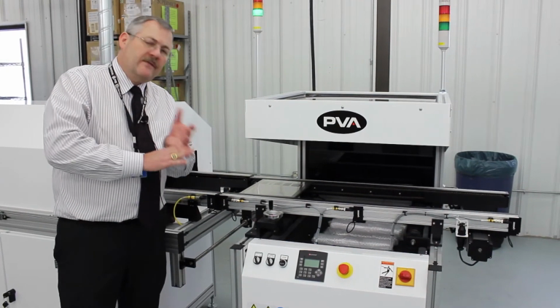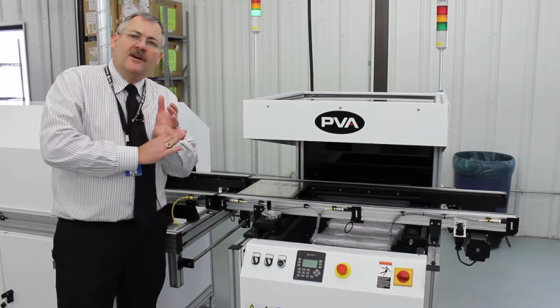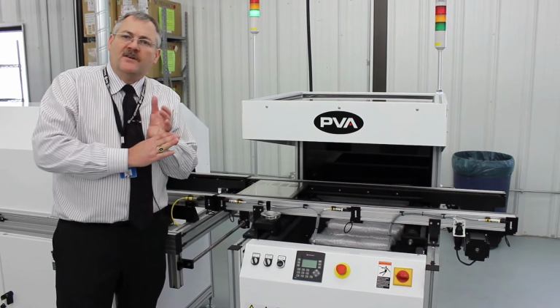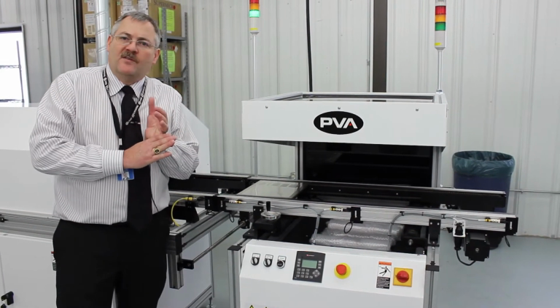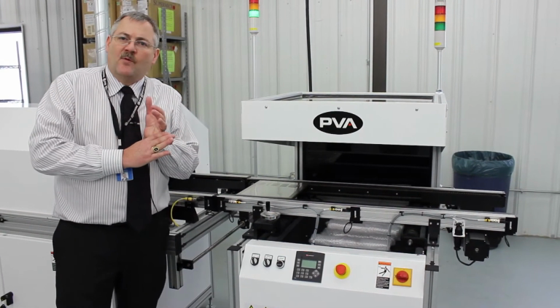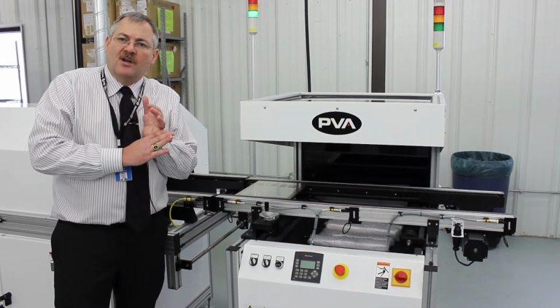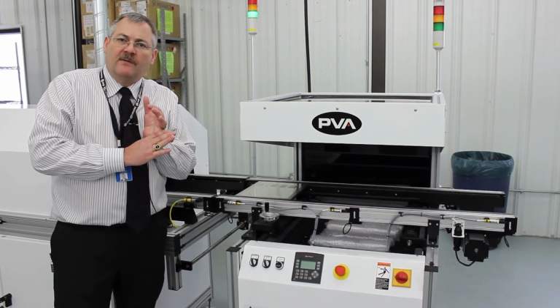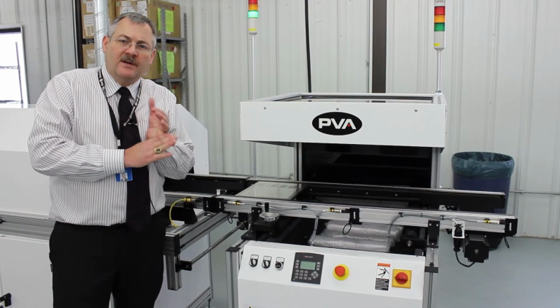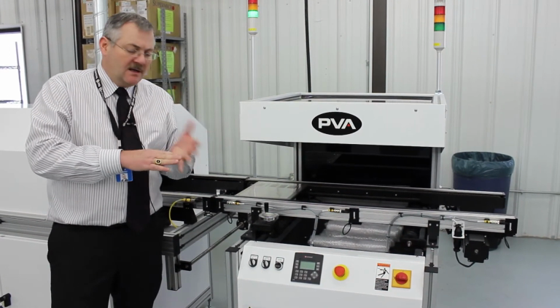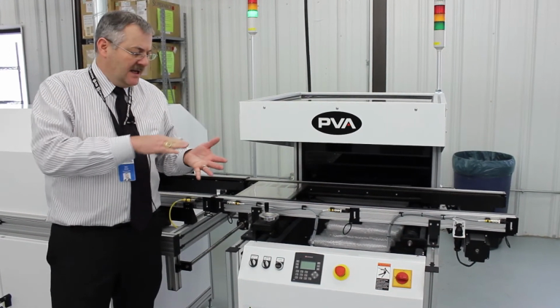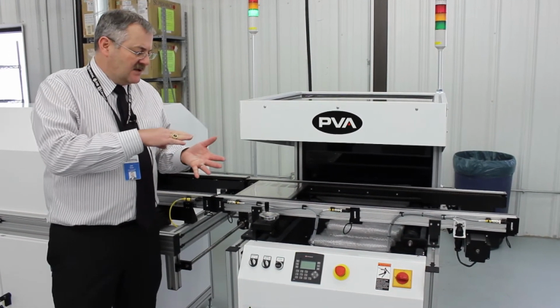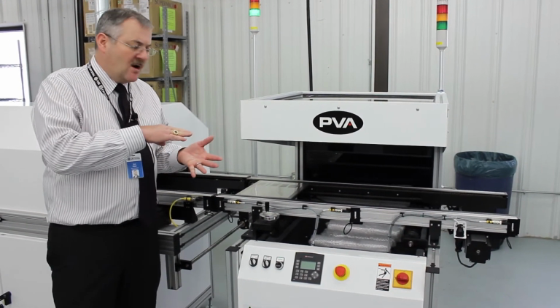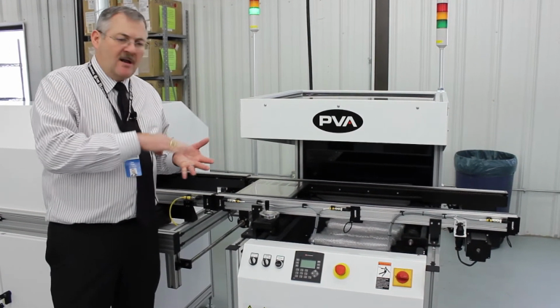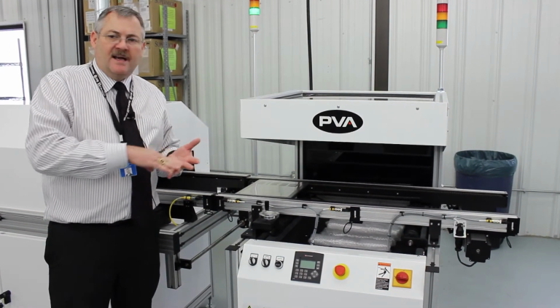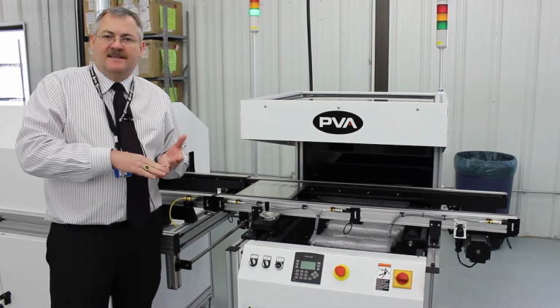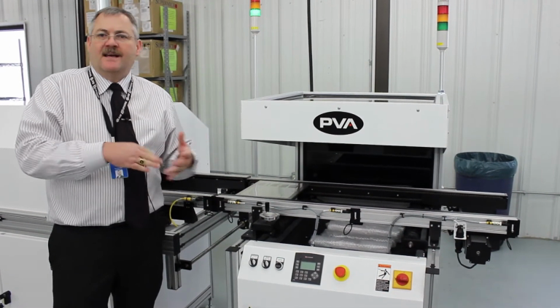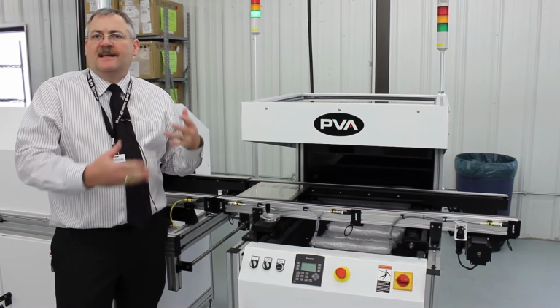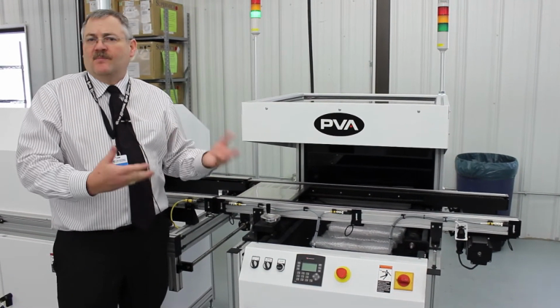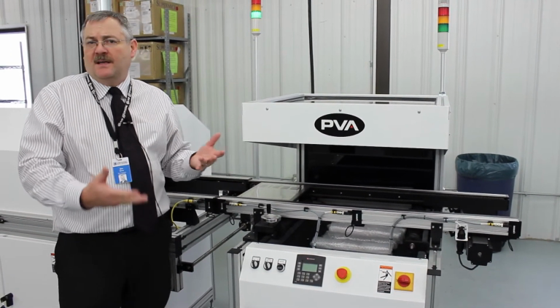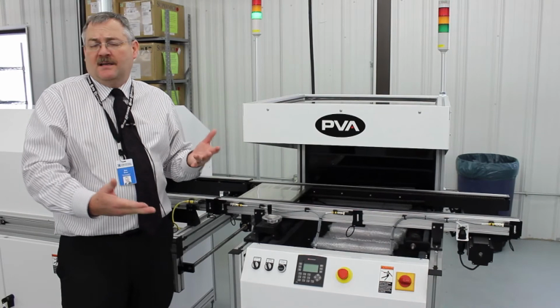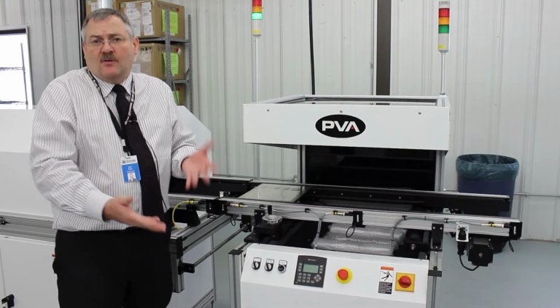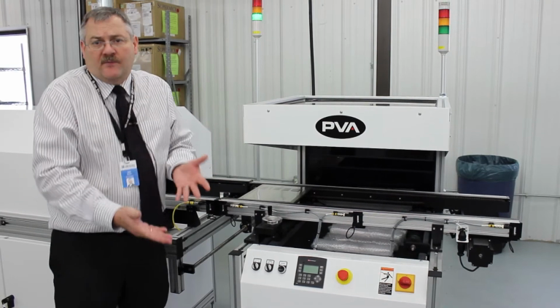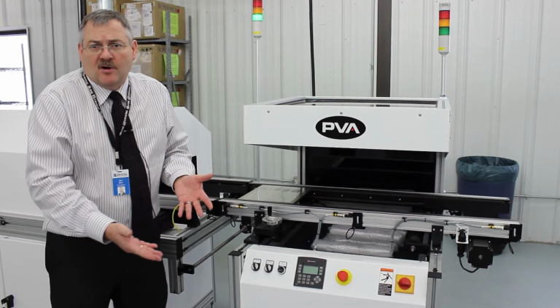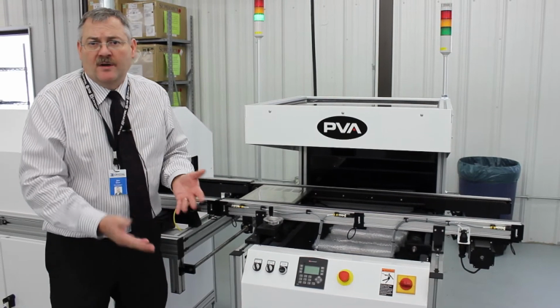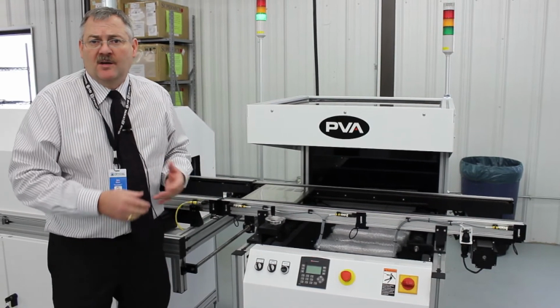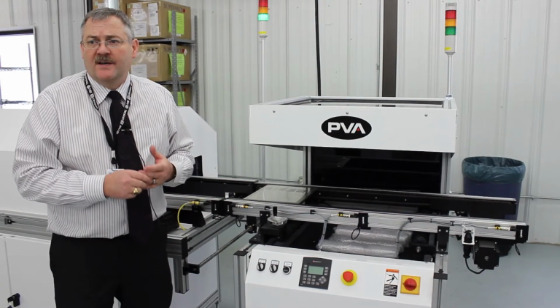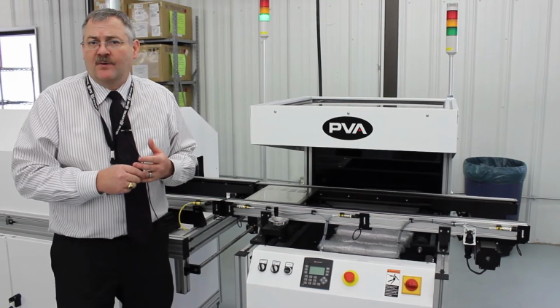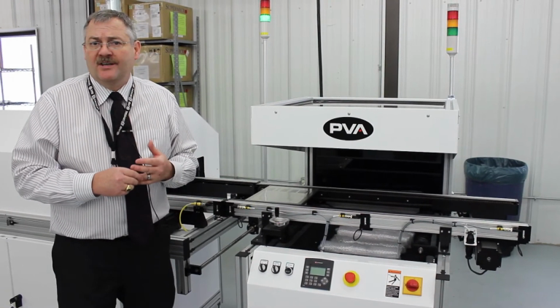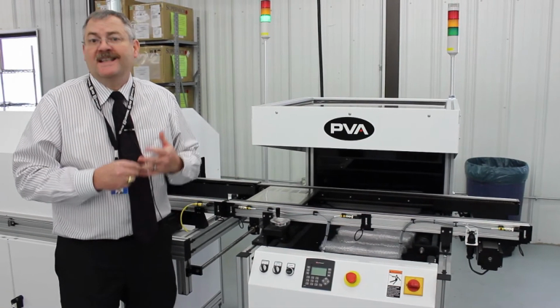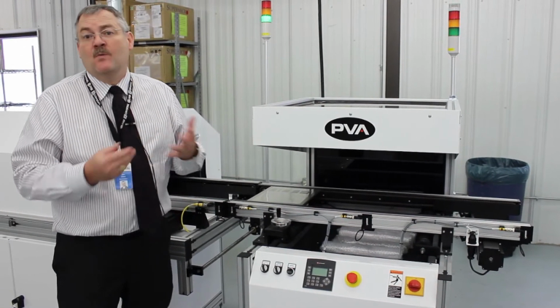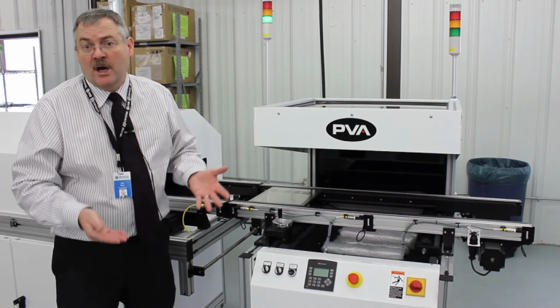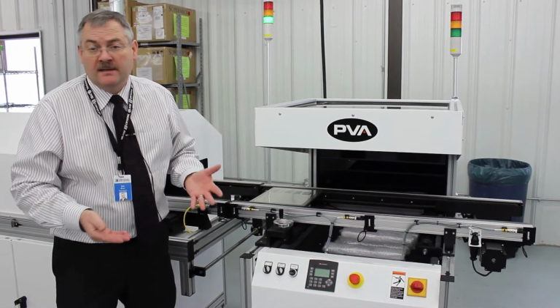The UV inspection station makes sure that you got all of the areas of the board covered, as well as that there's no conformal coating in a place where you didn't want it.